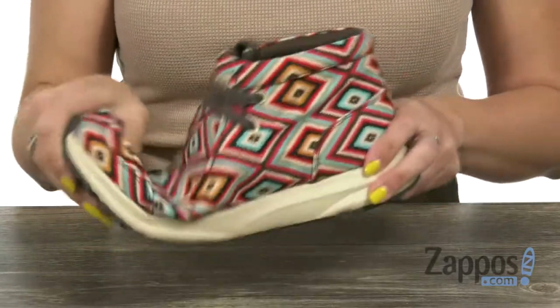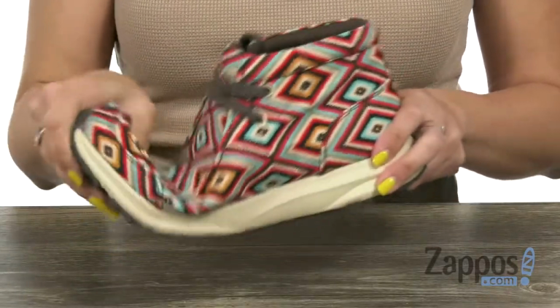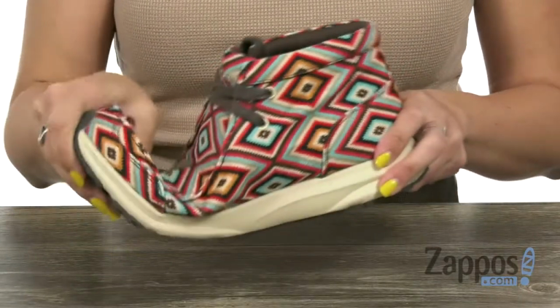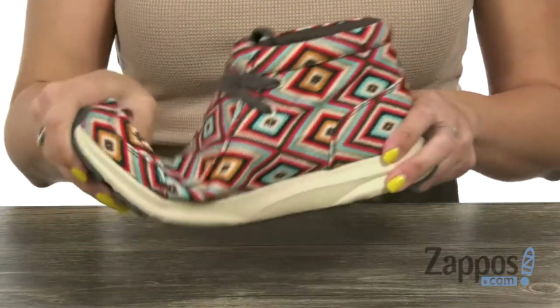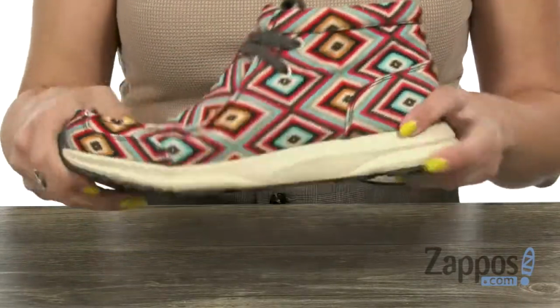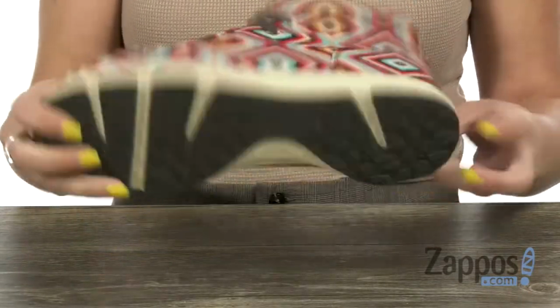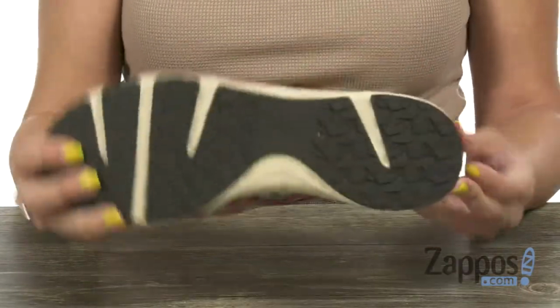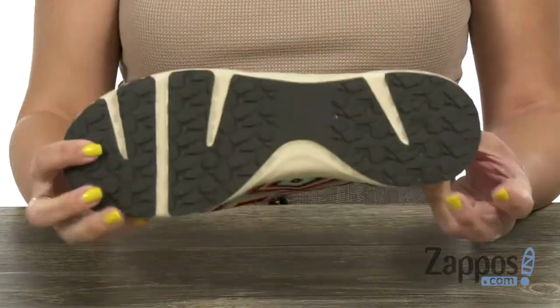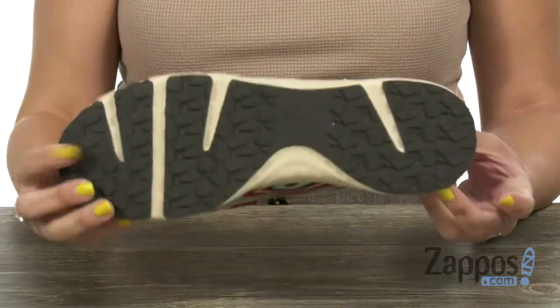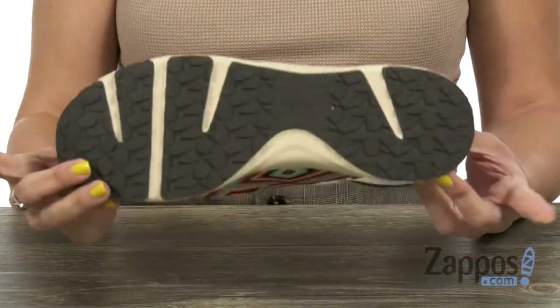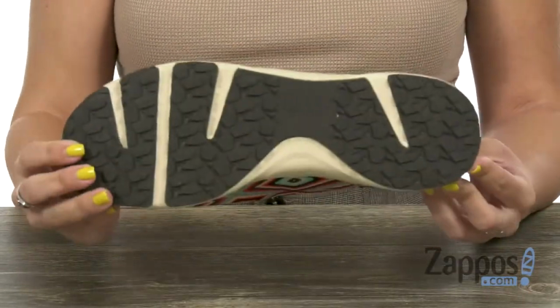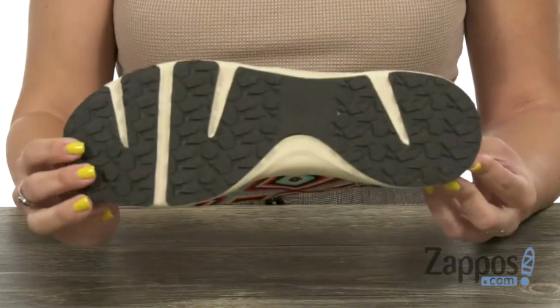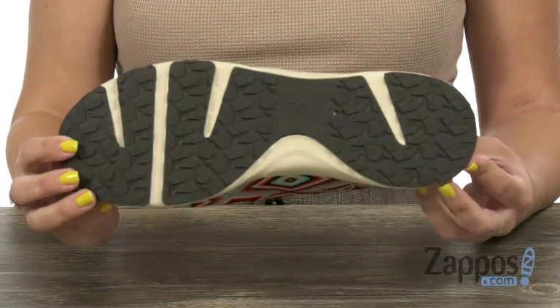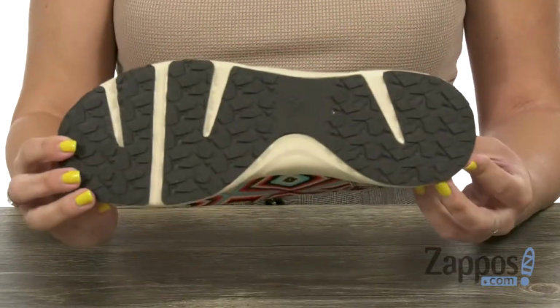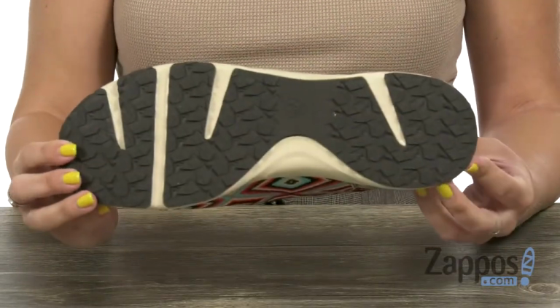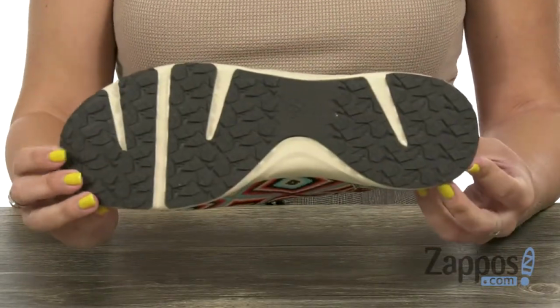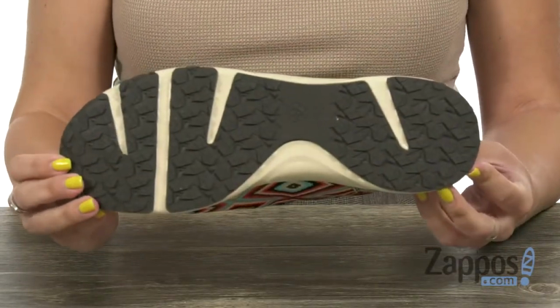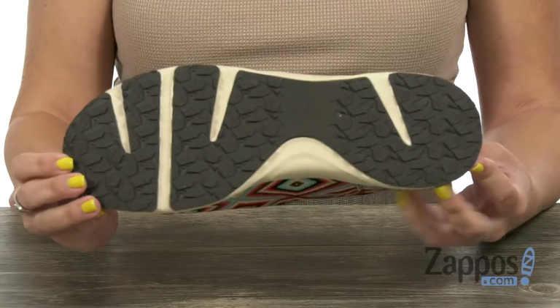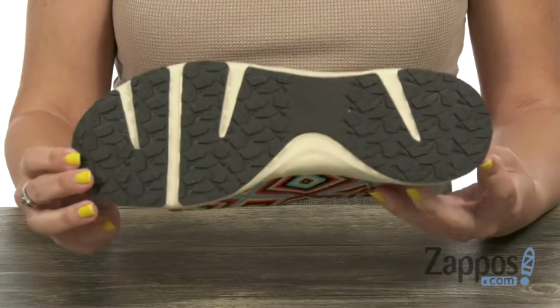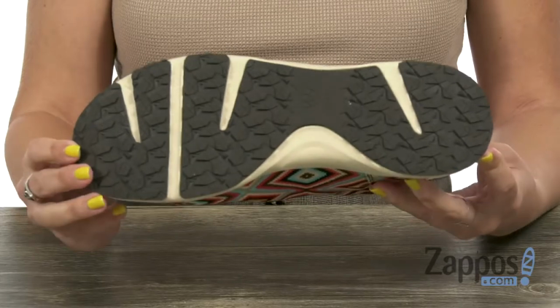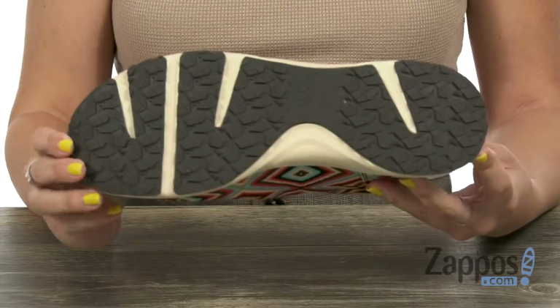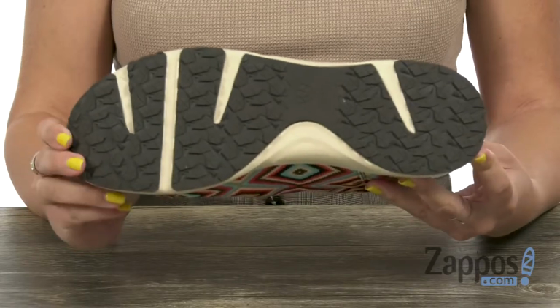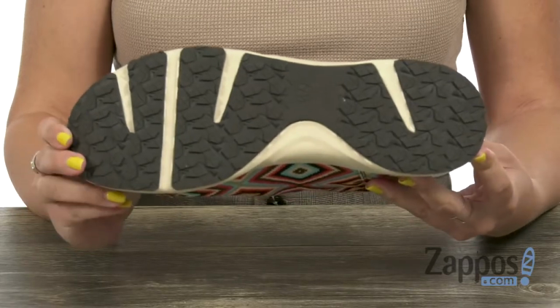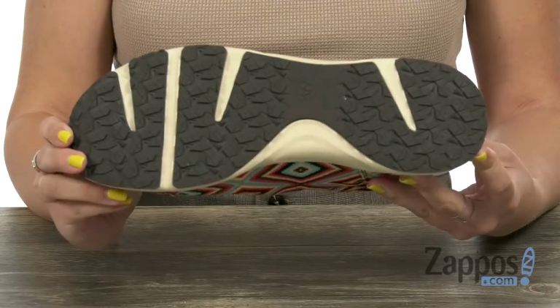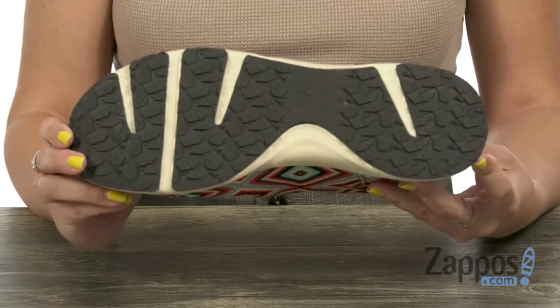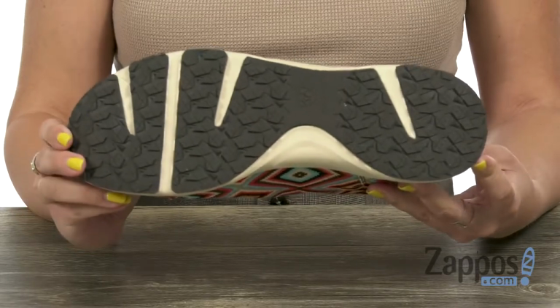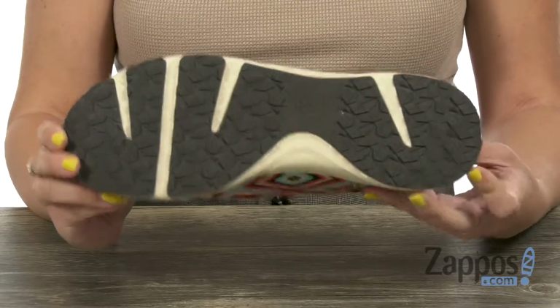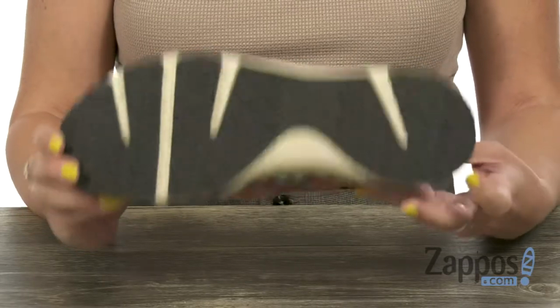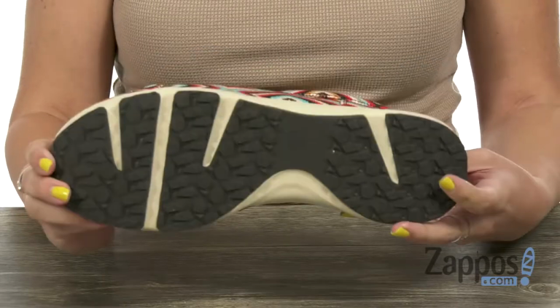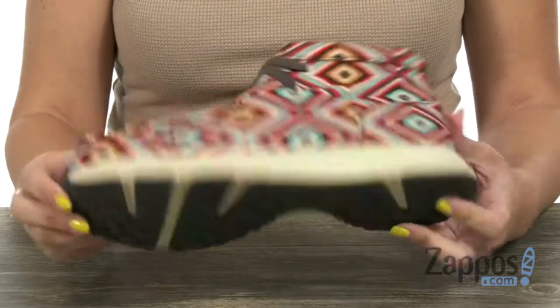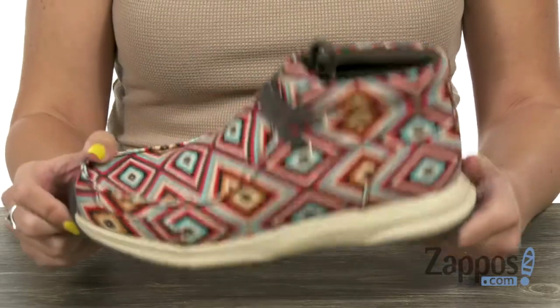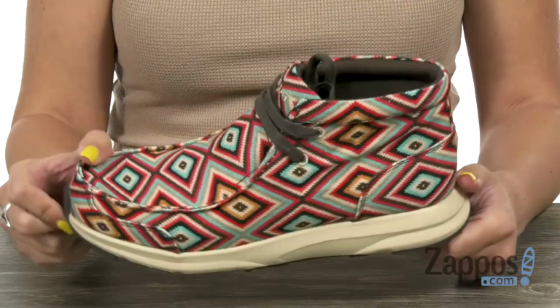It's lightweight too, gives you great flexibility, and the bottom is a DuraTread outsole to give you maximum wear resistance and flexibility.